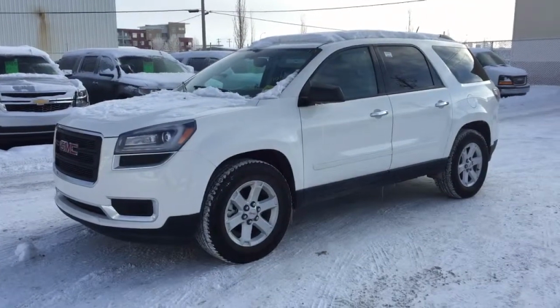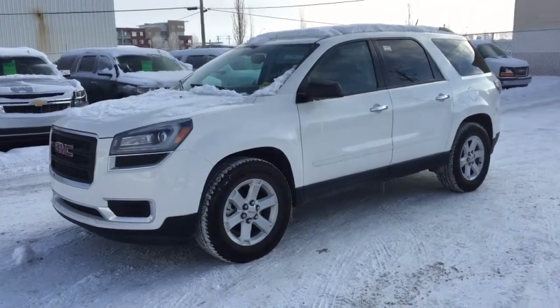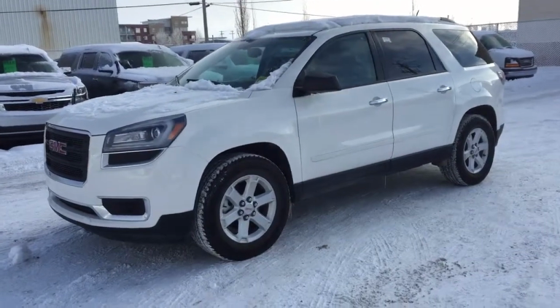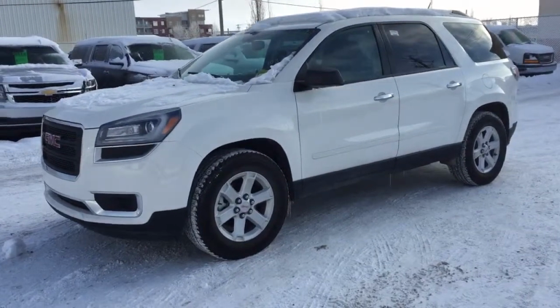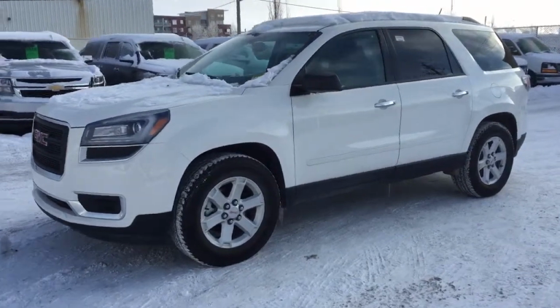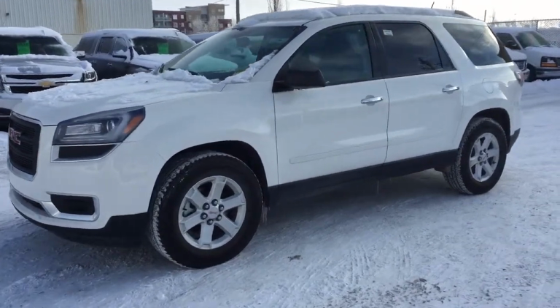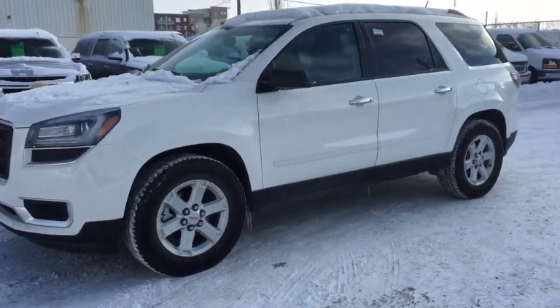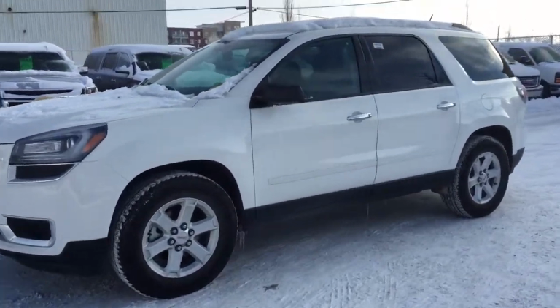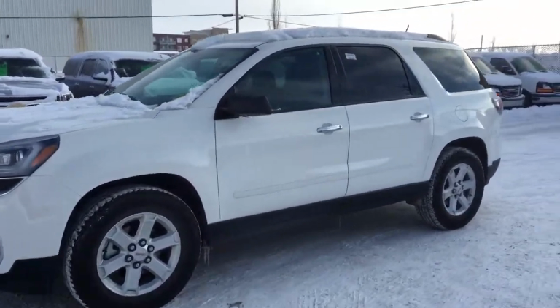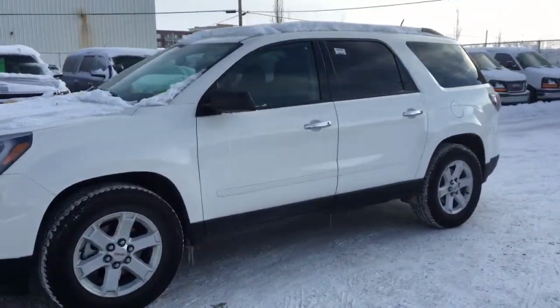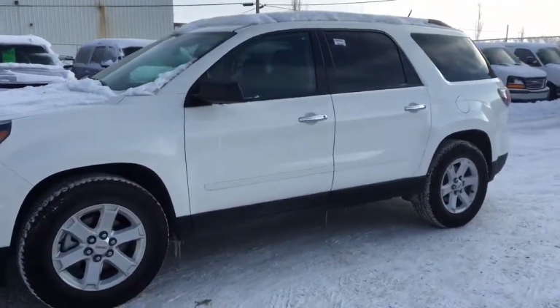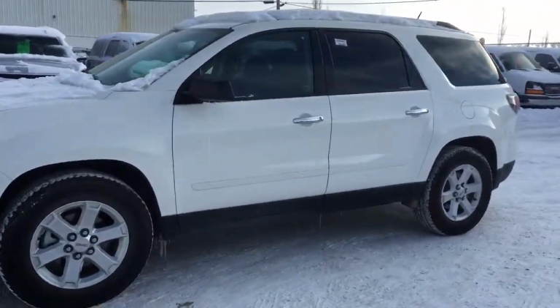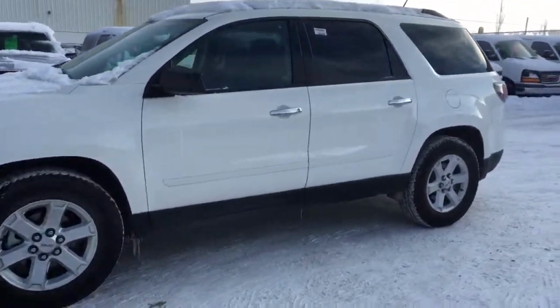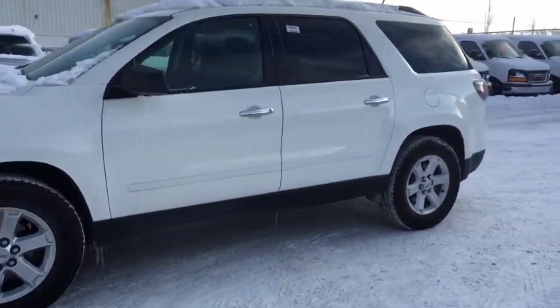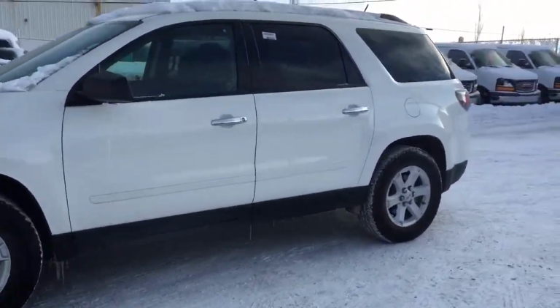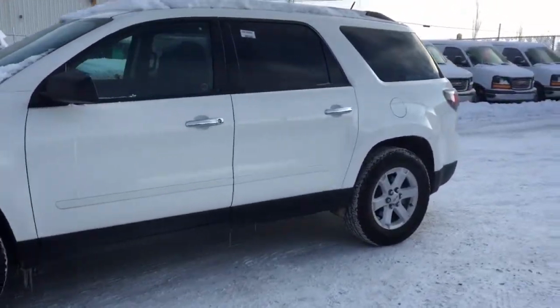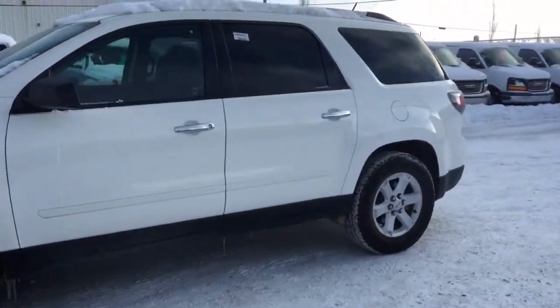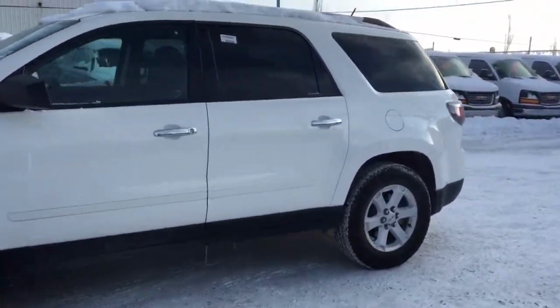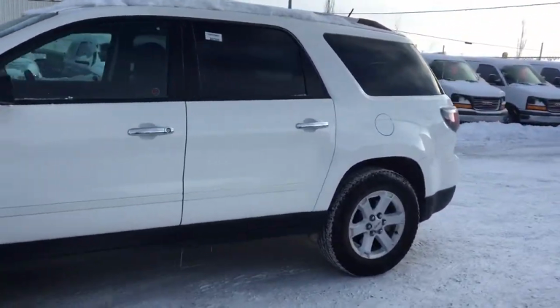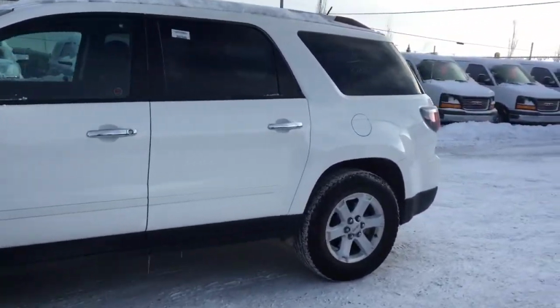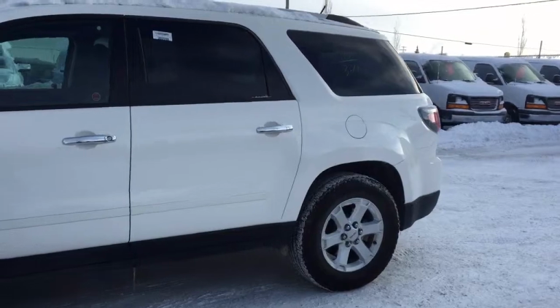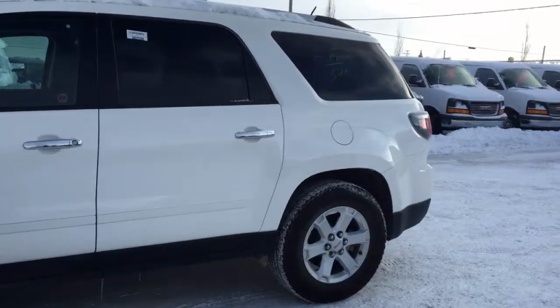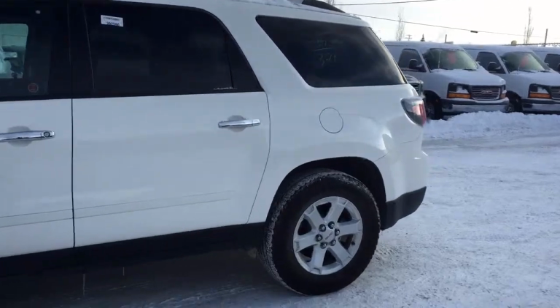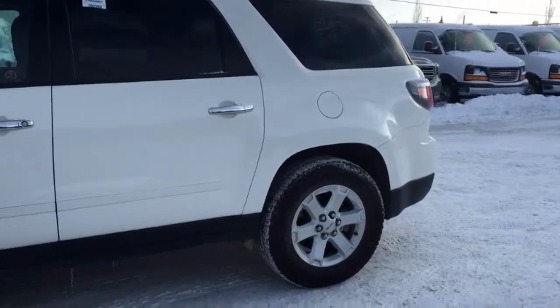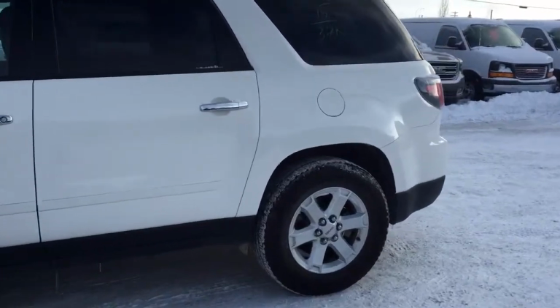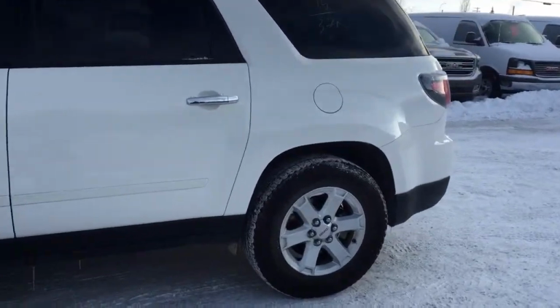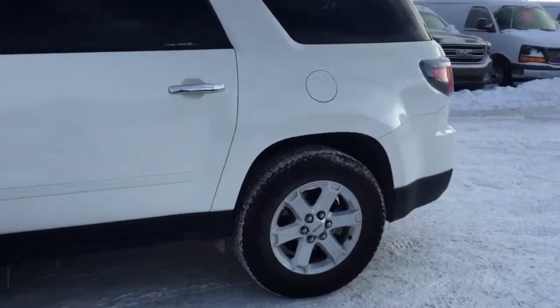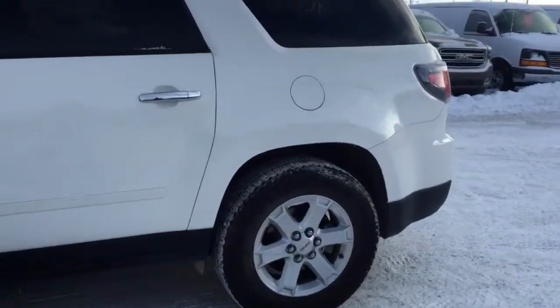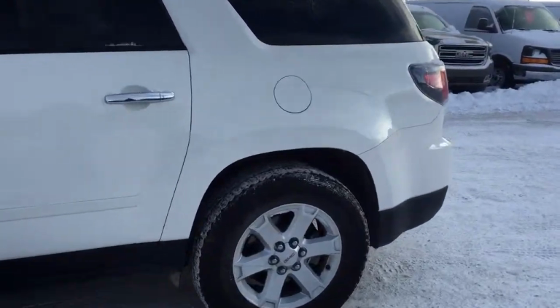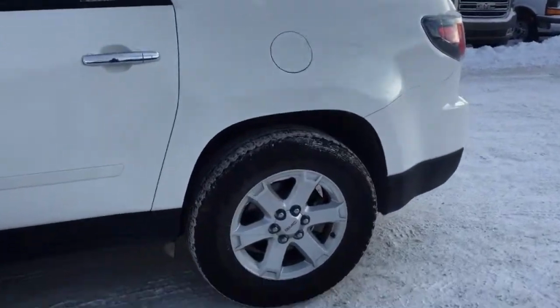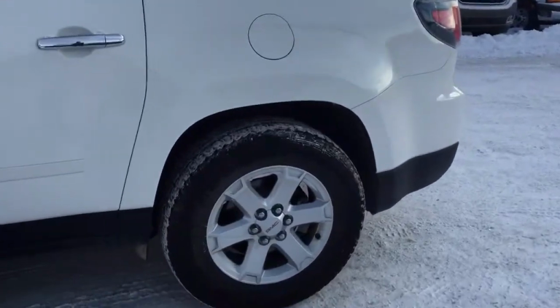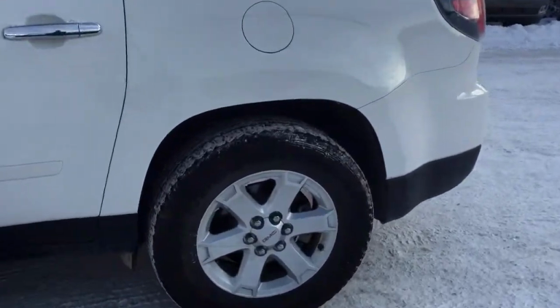Welcome to Davis Chevrolet. This is a pre-owned 2015 GMC Acadia in the color white.